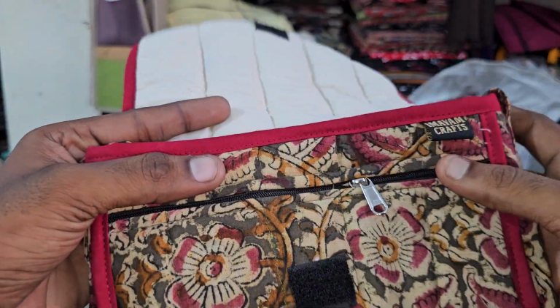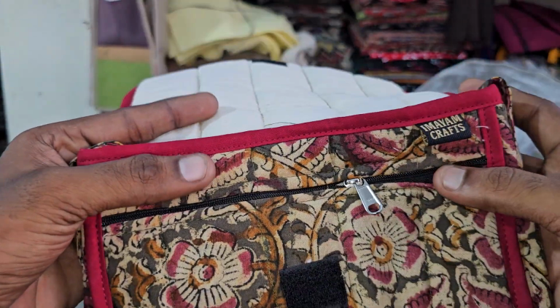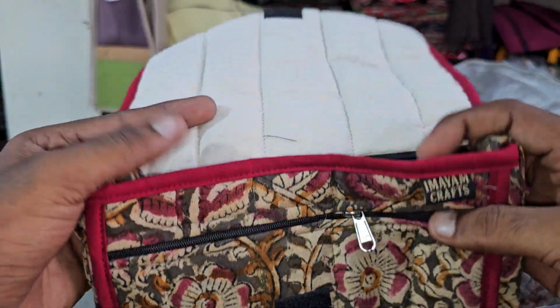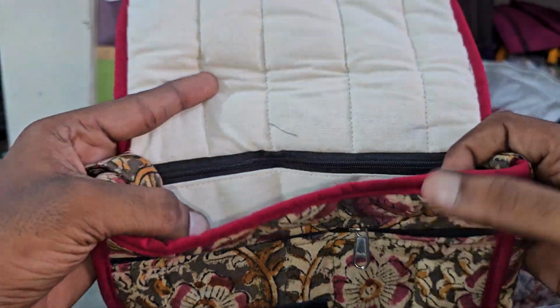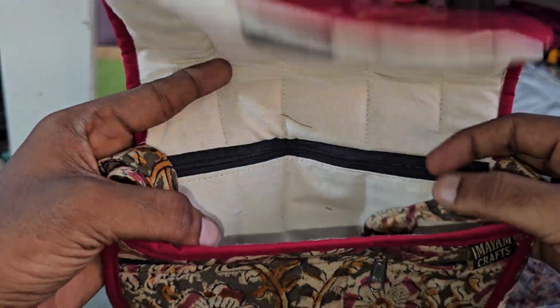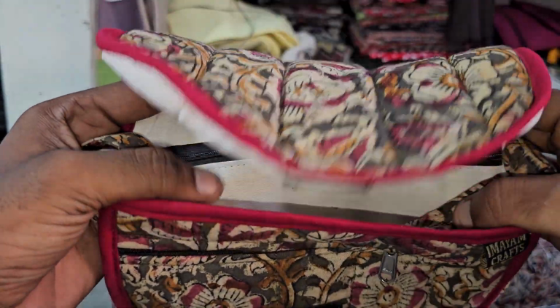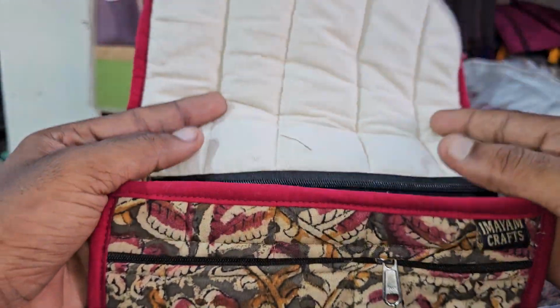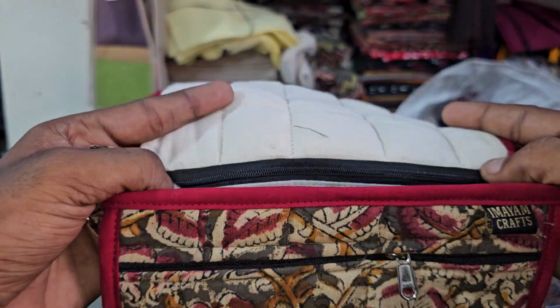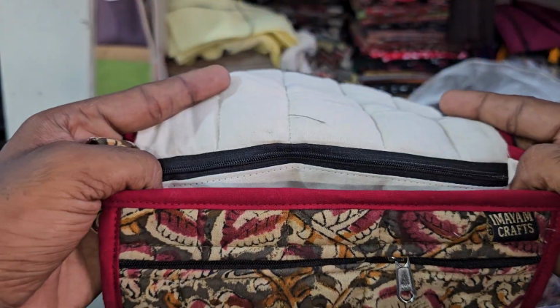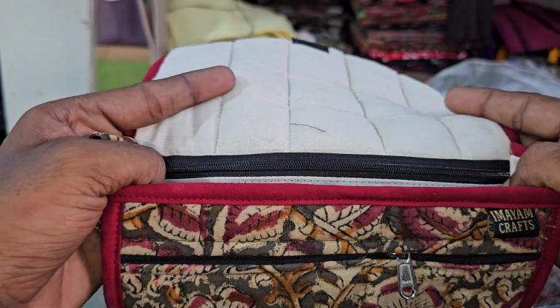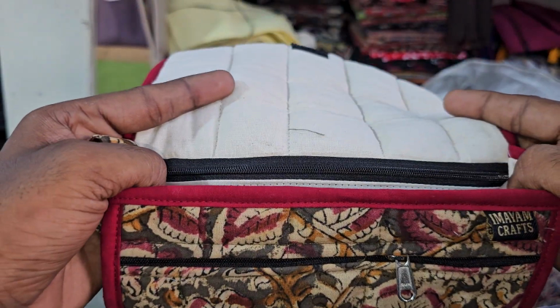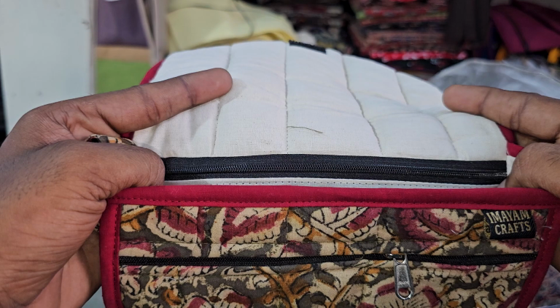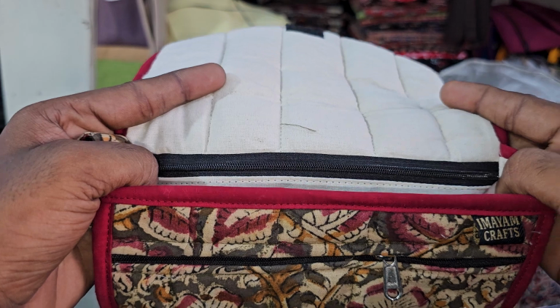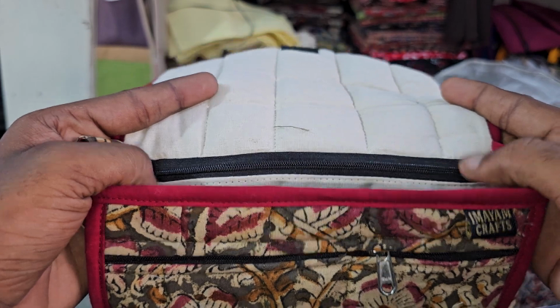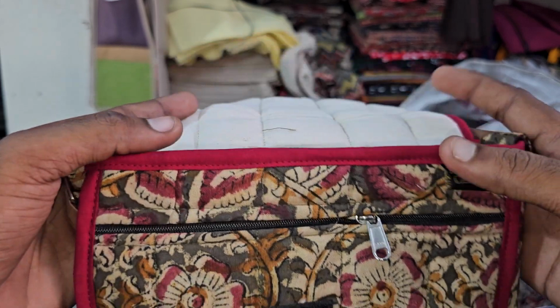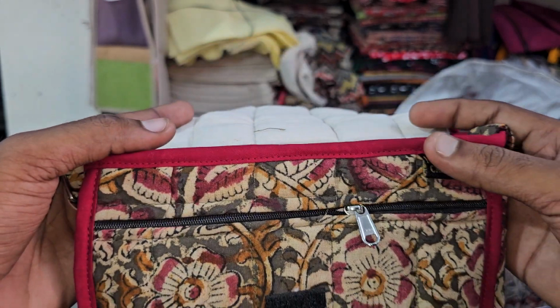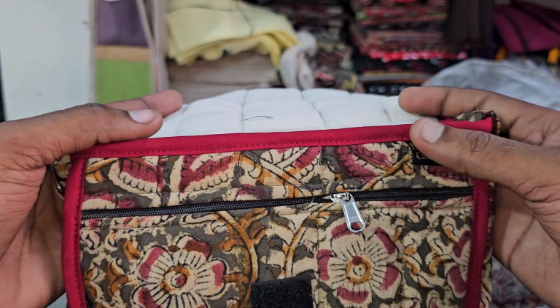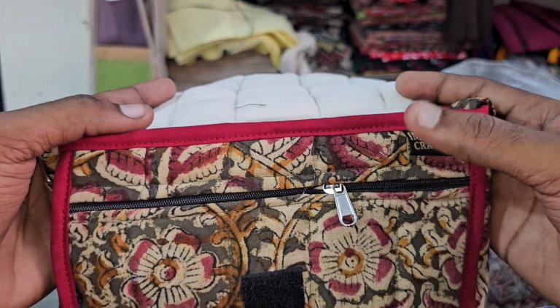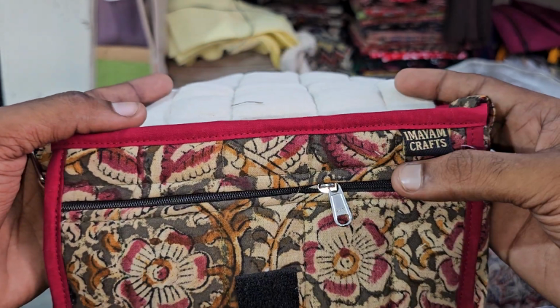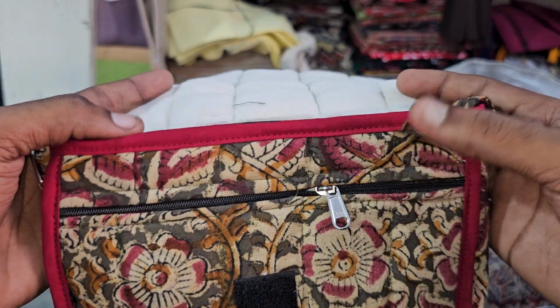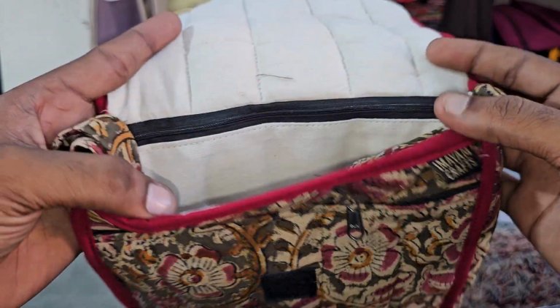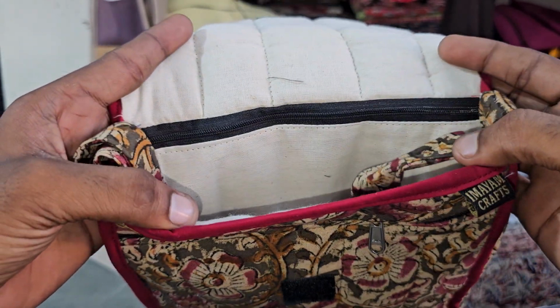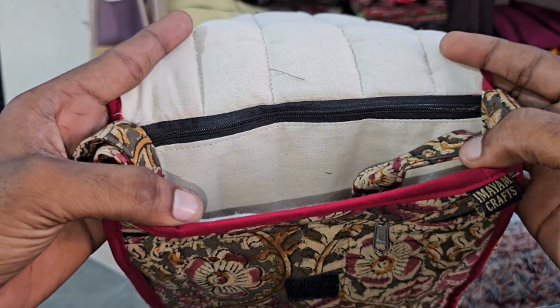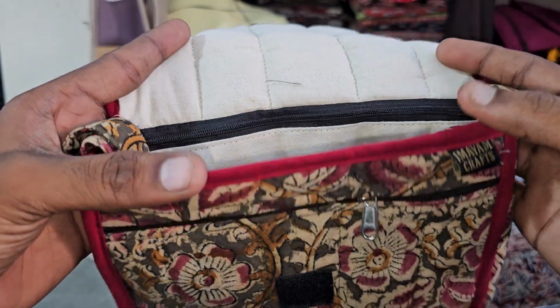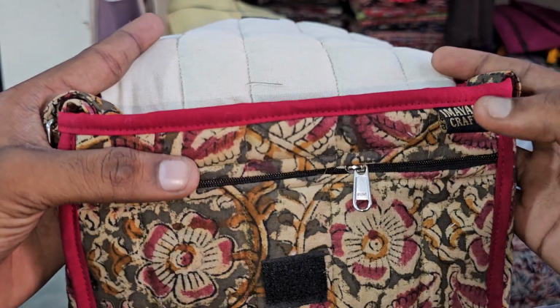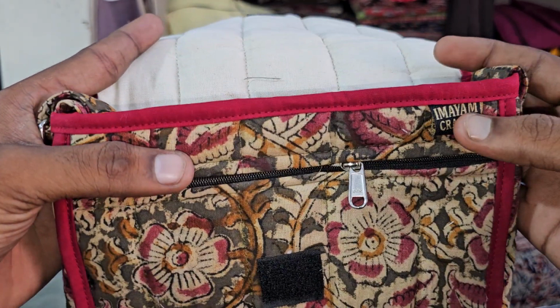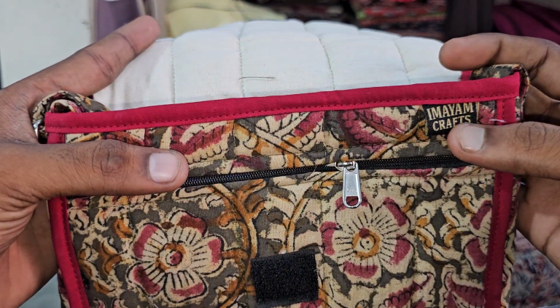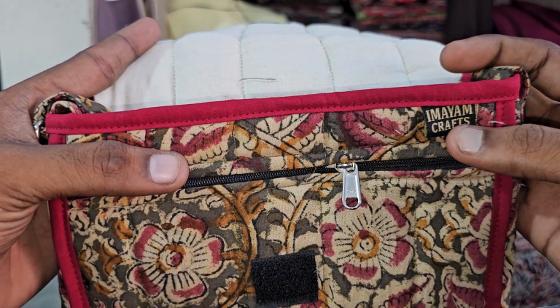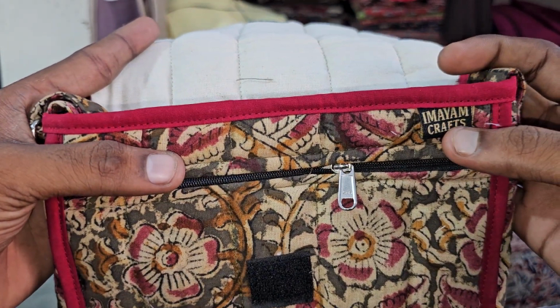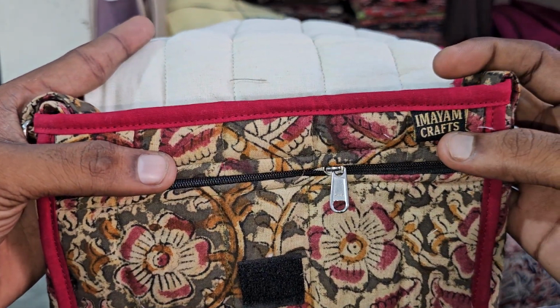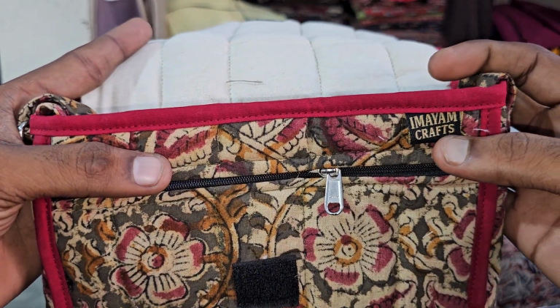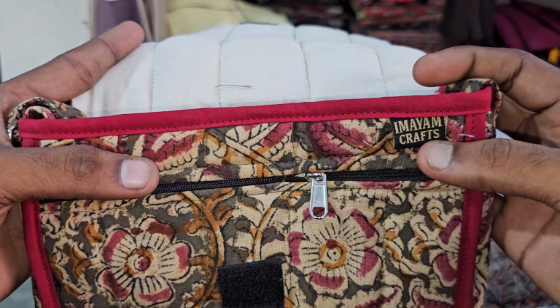This one has a front zip and a back zip. Same like this — front one zip and back one zip. Every piece has our tag.